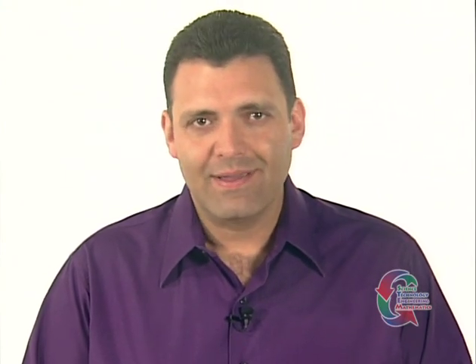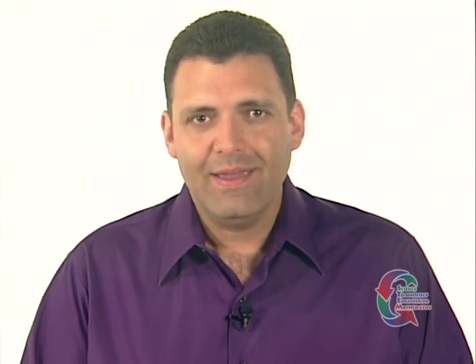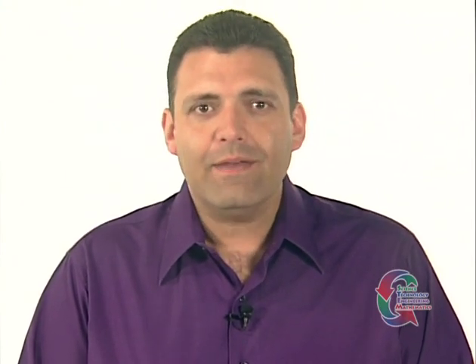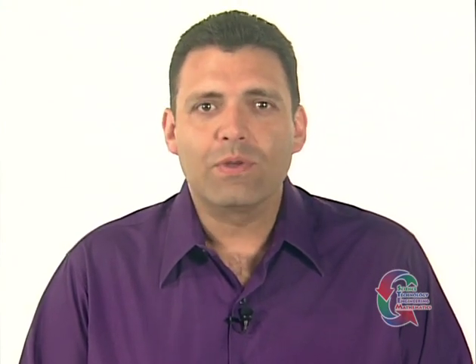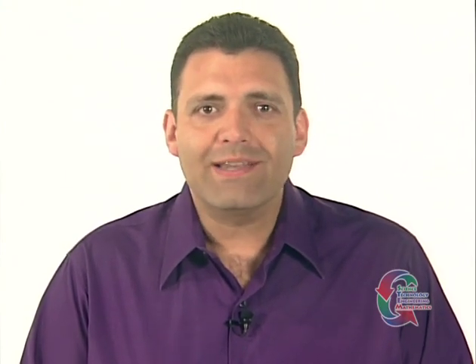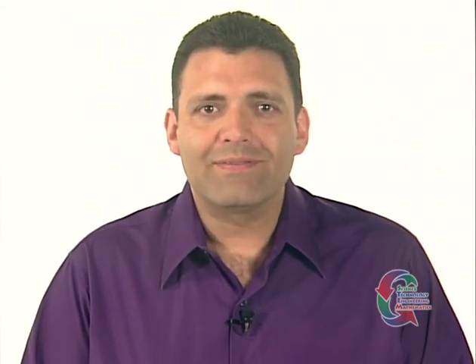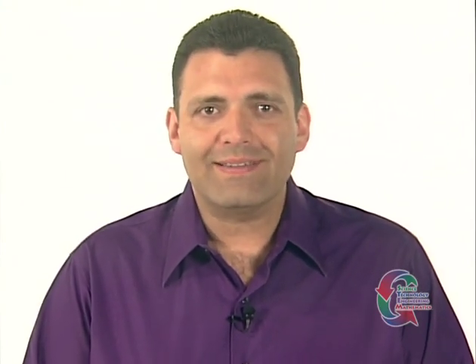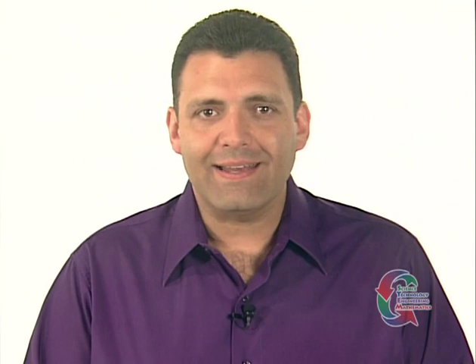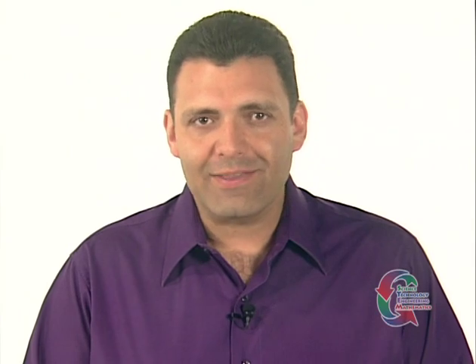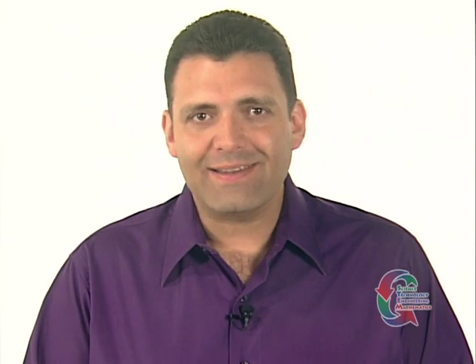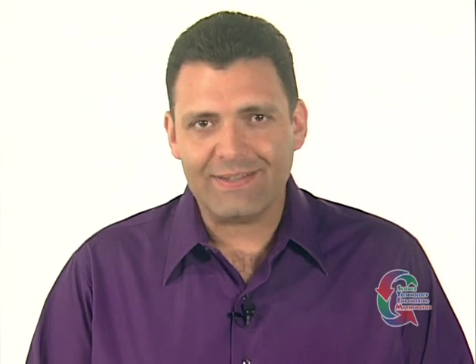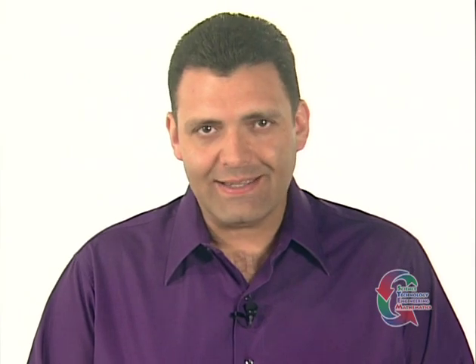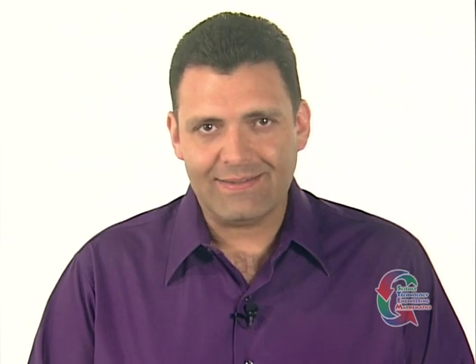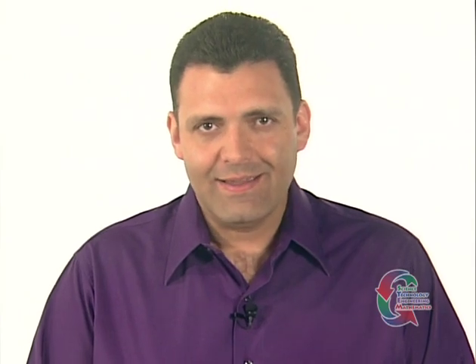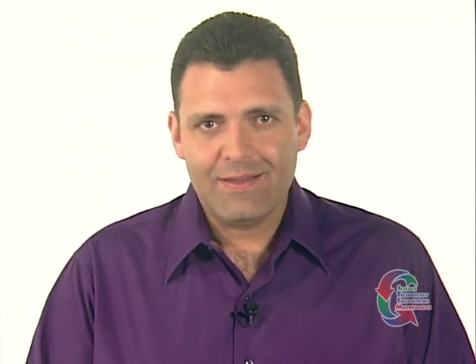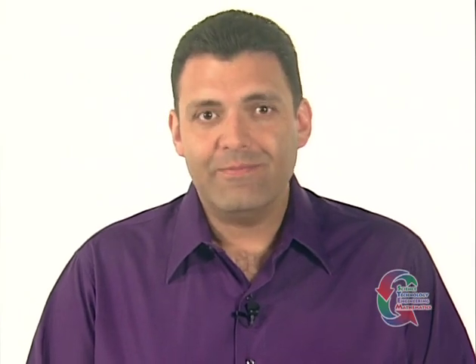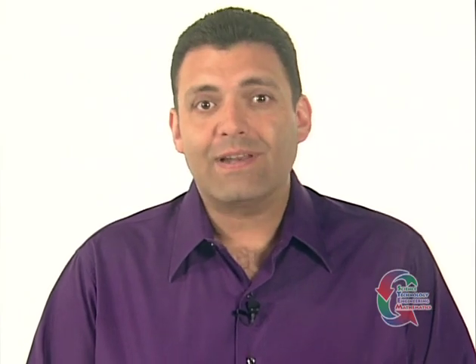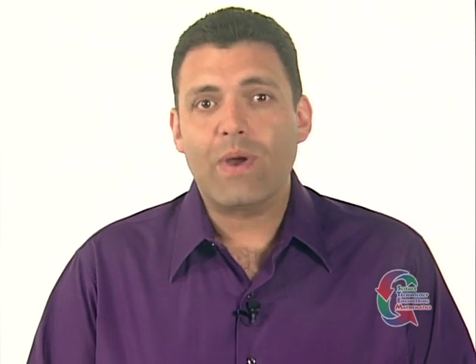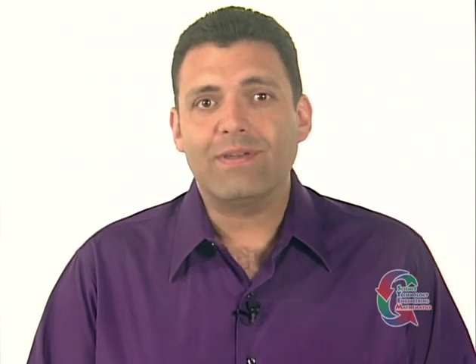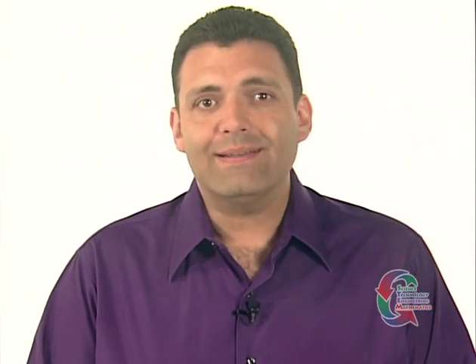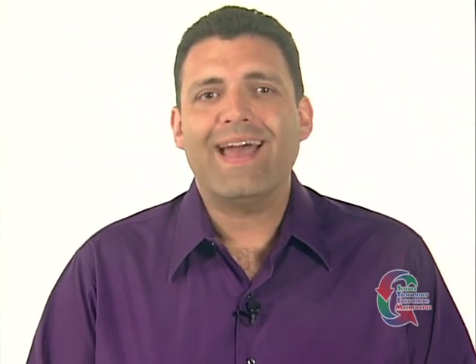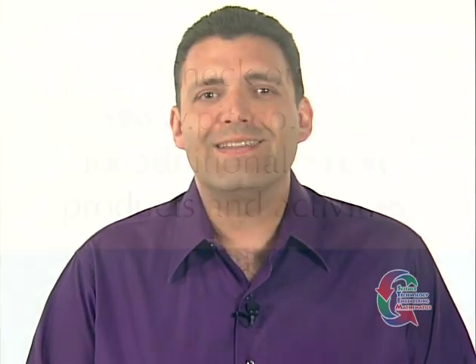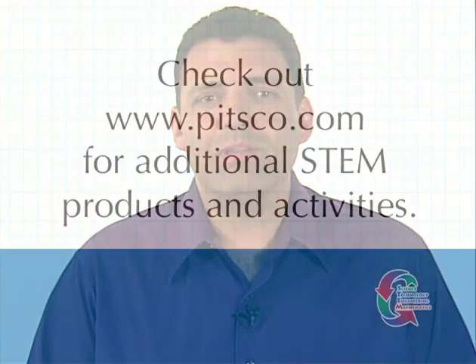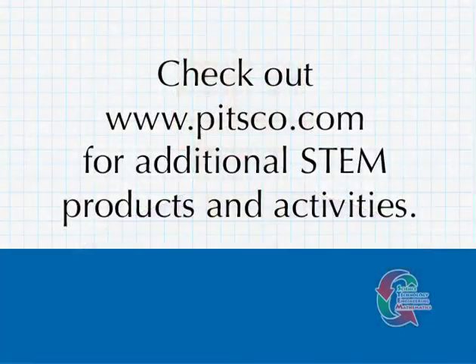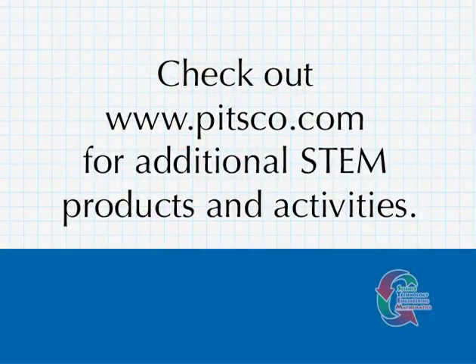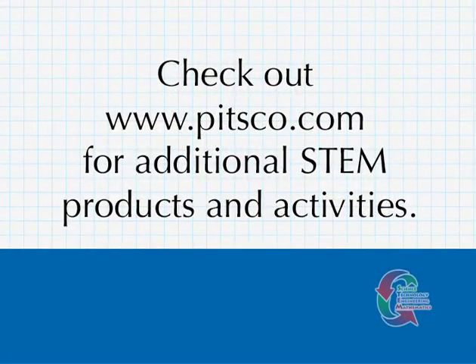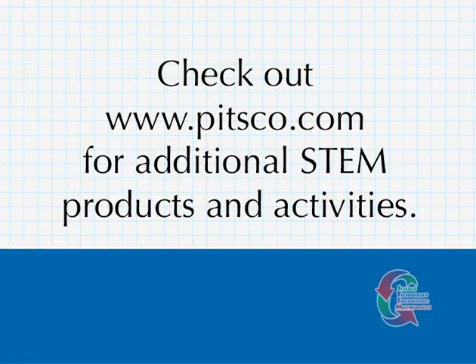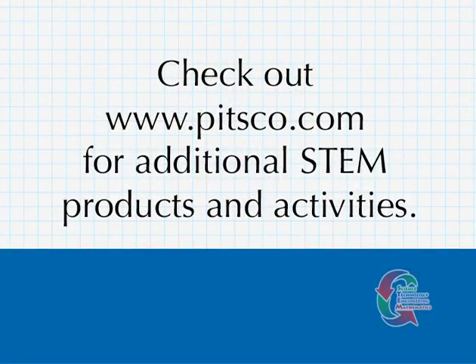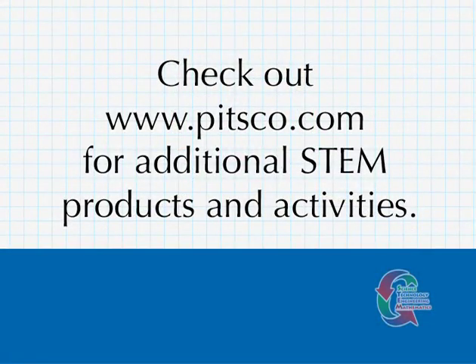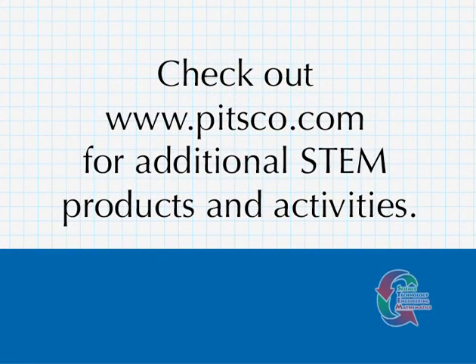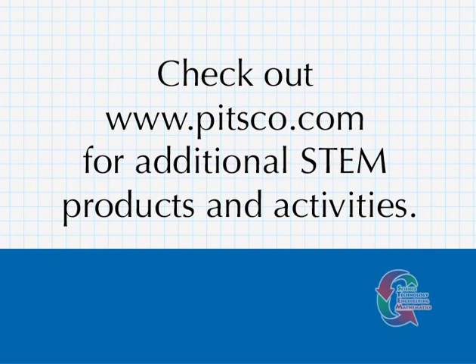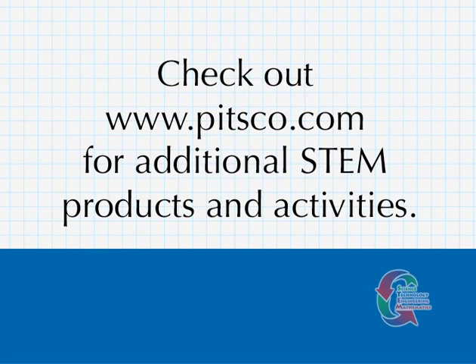If you would like to investigate other activity kits, visit our website at www.pitsco.com.